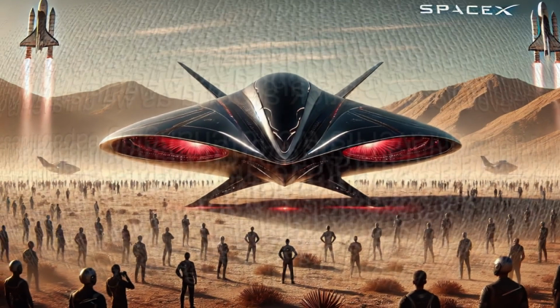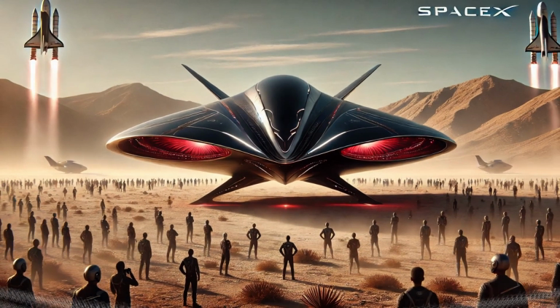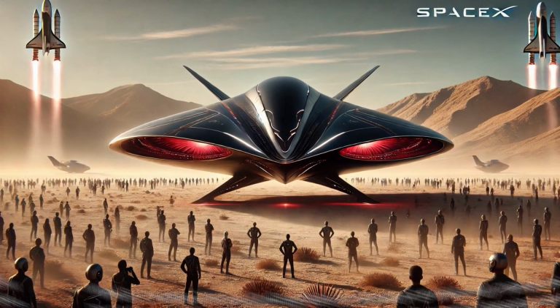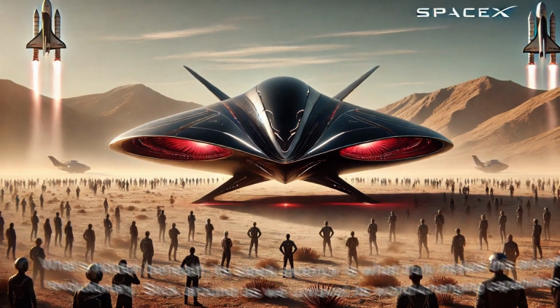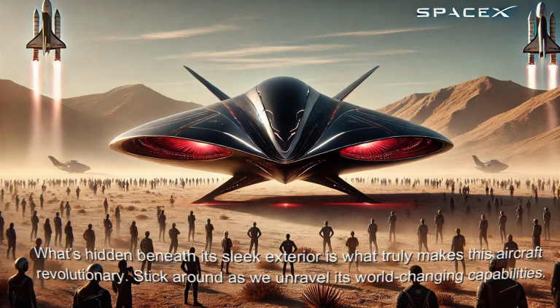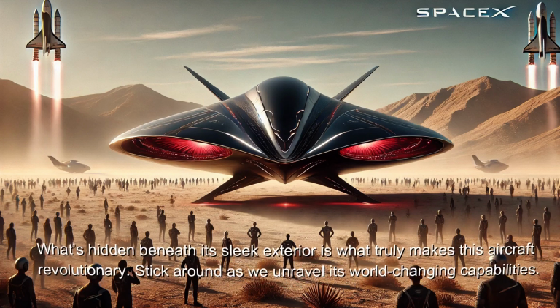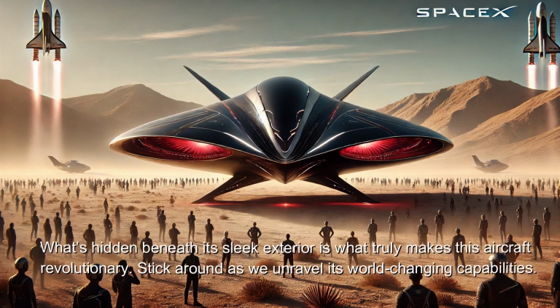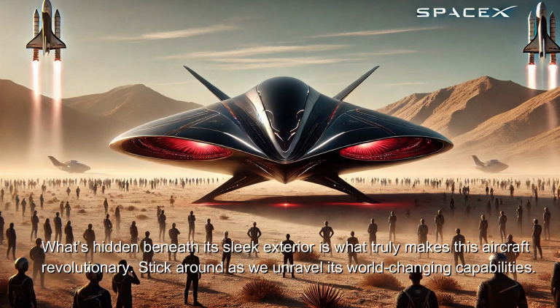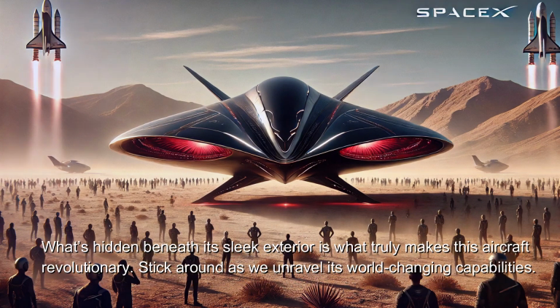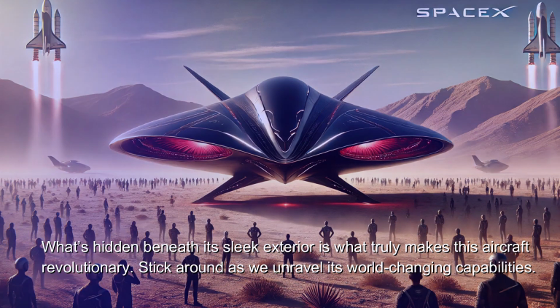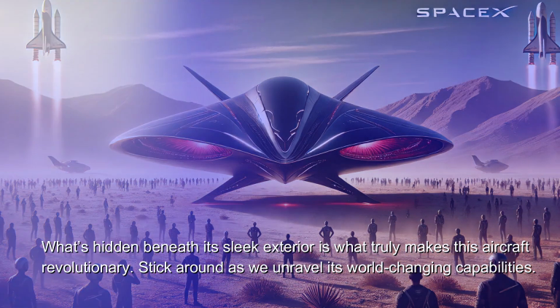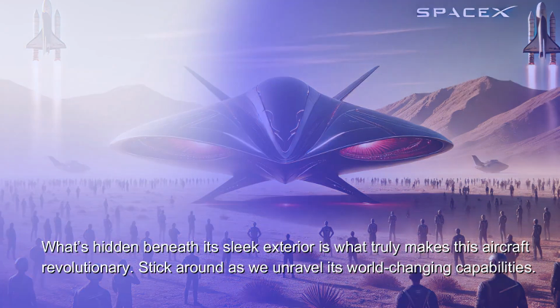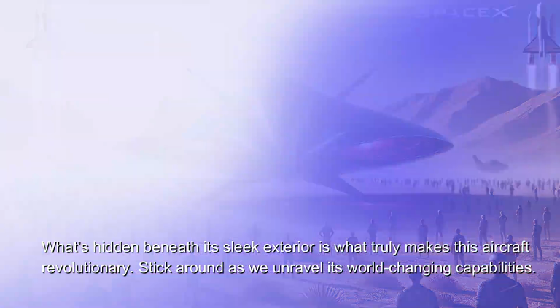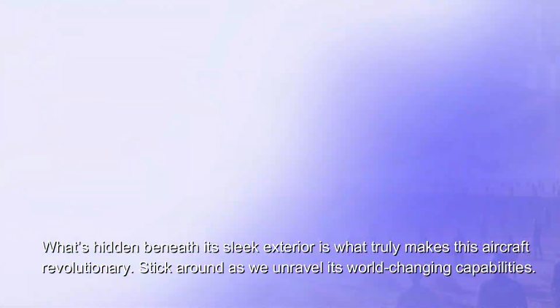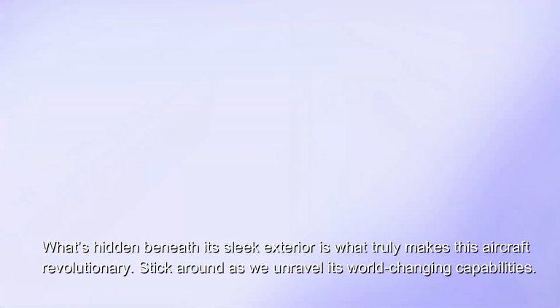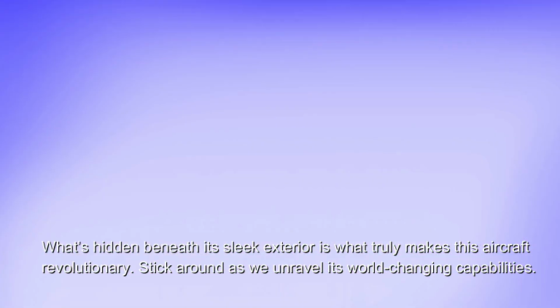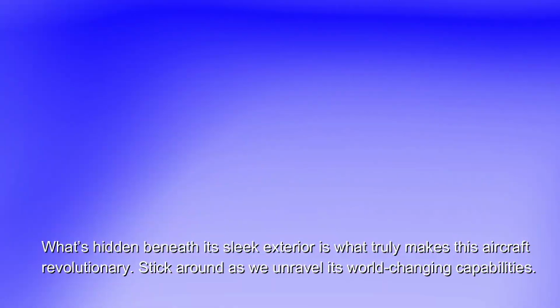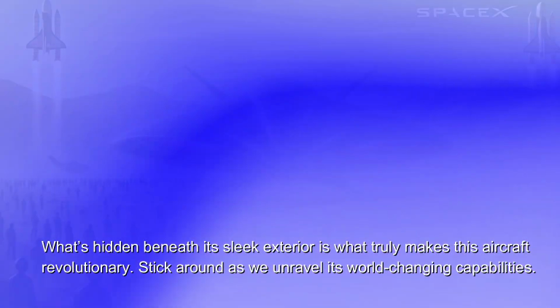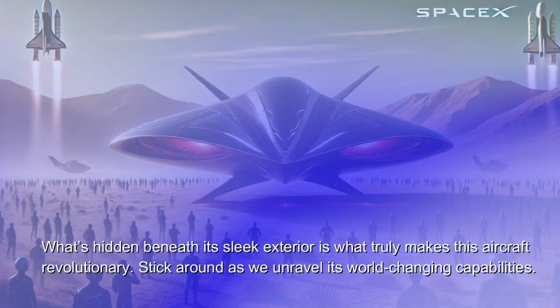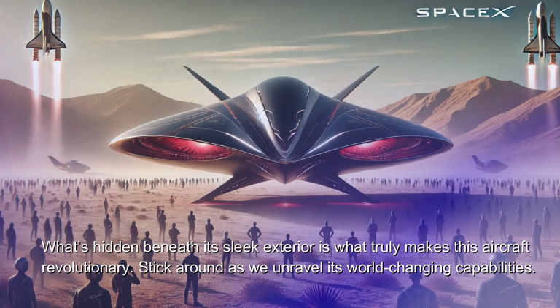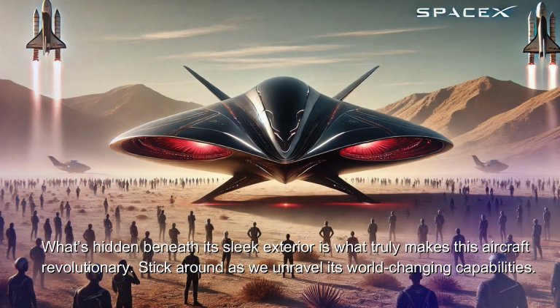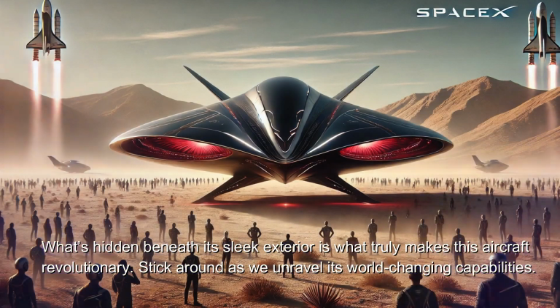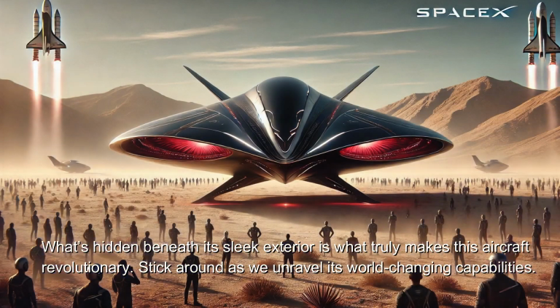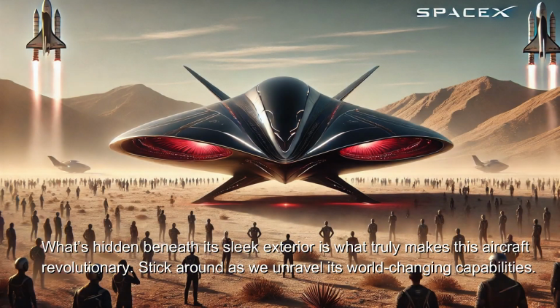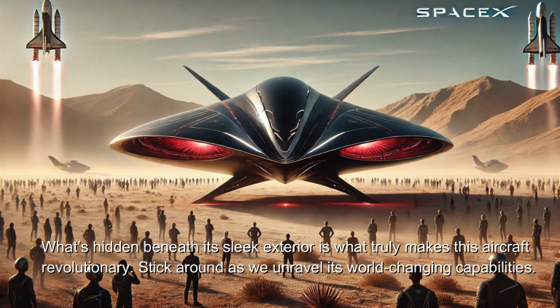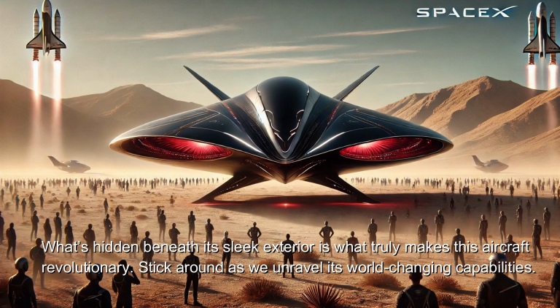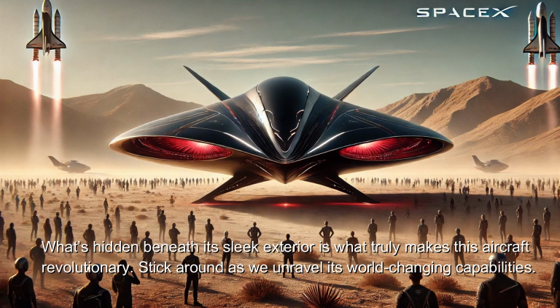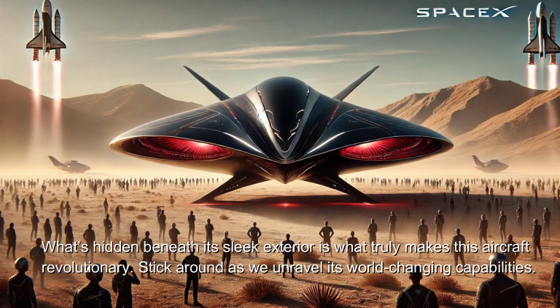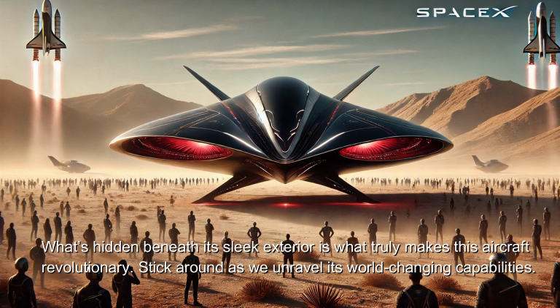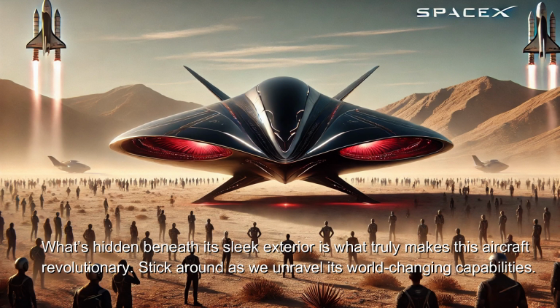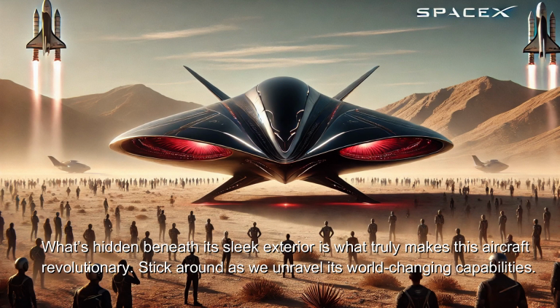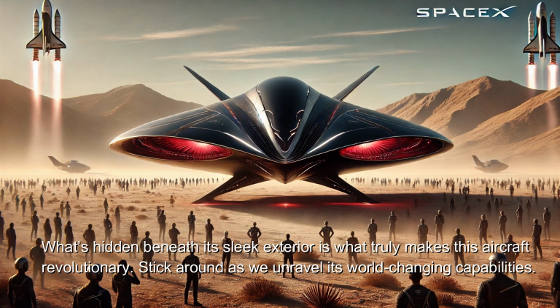What's hidden beneath its sleek exterior is what truly makes this aircraft revolutionary. Stick around as we unravel its world-changing capabilities.